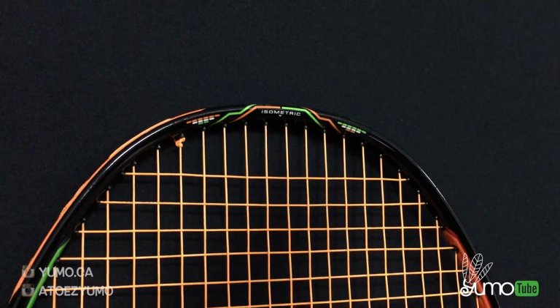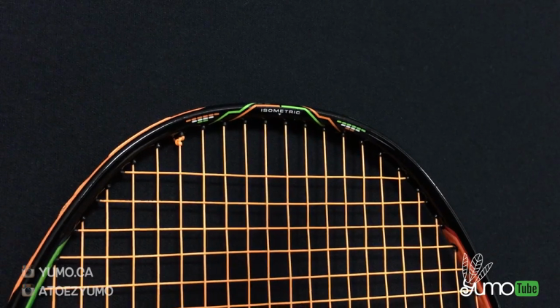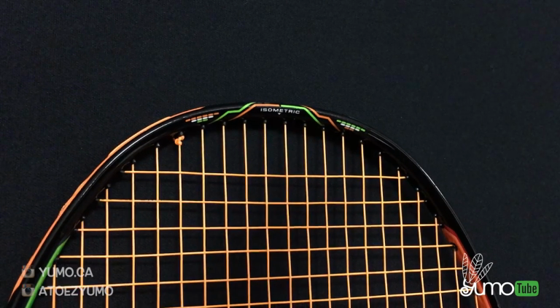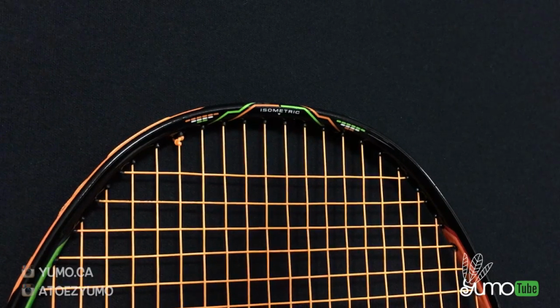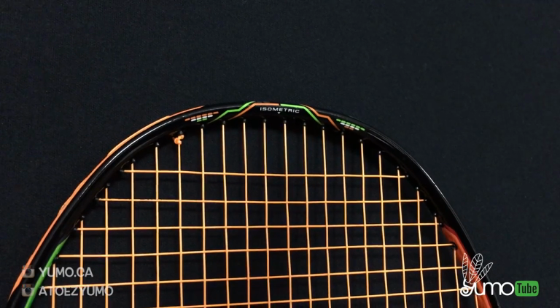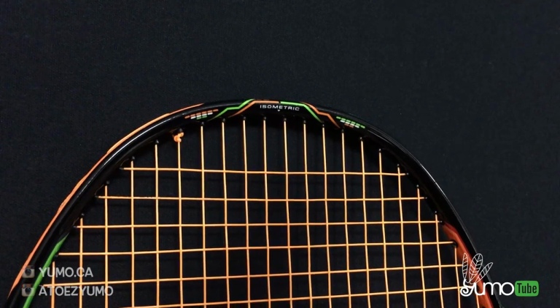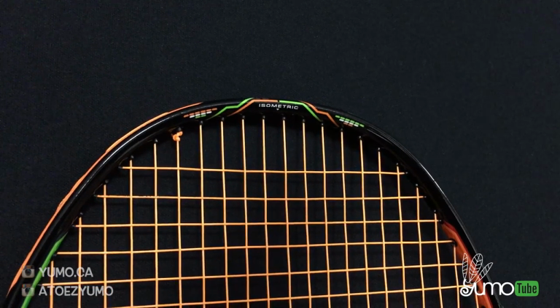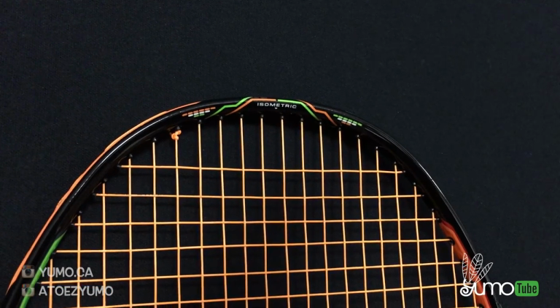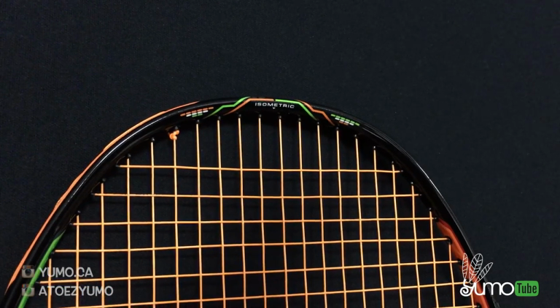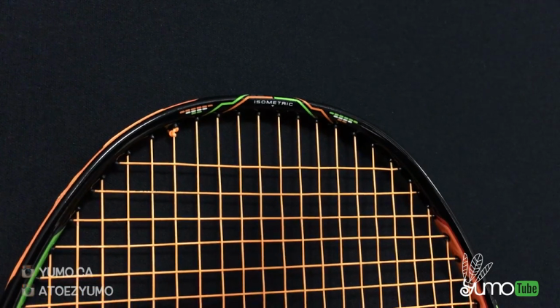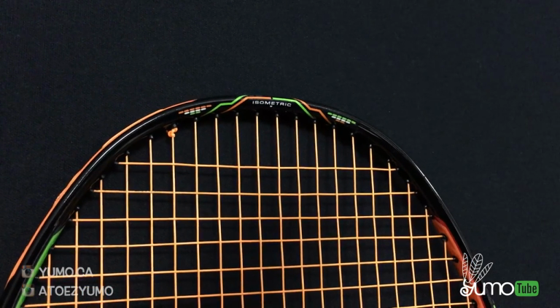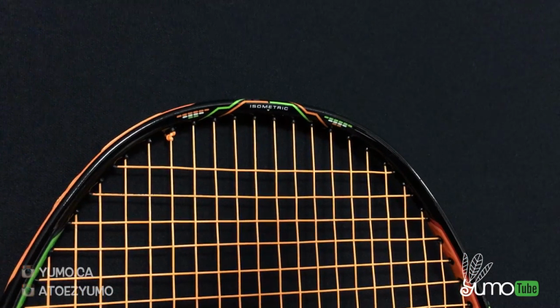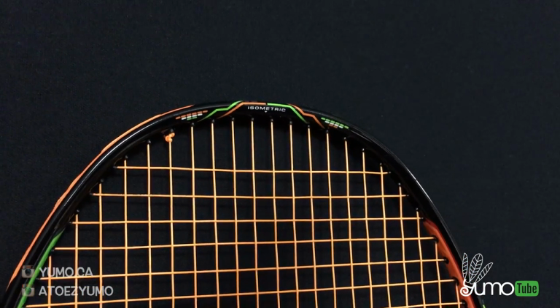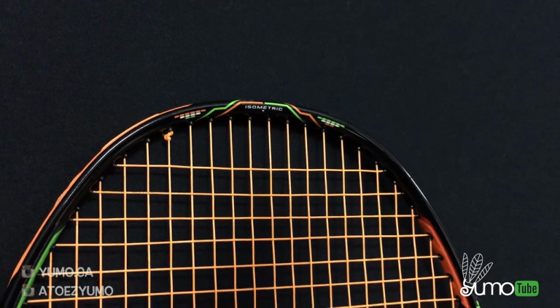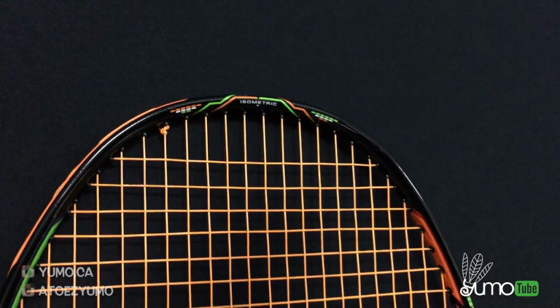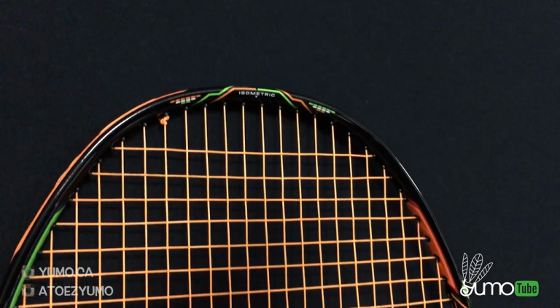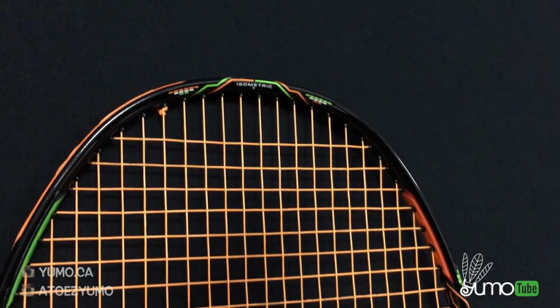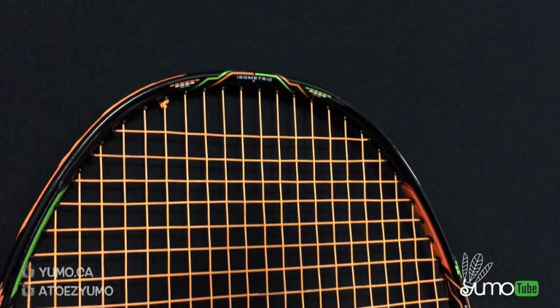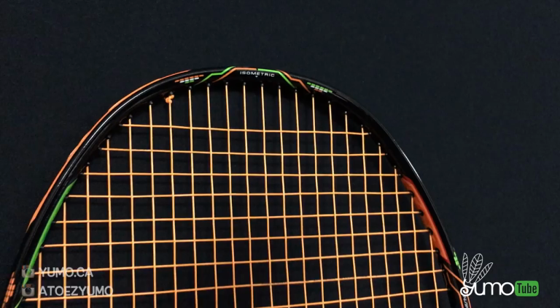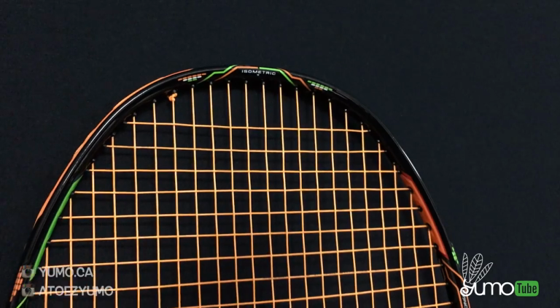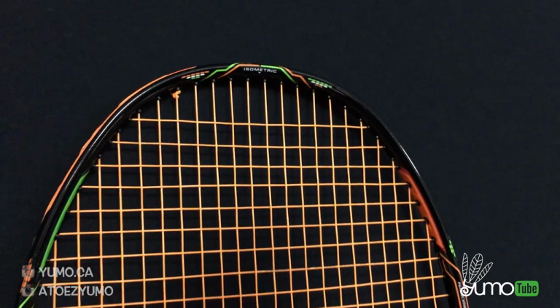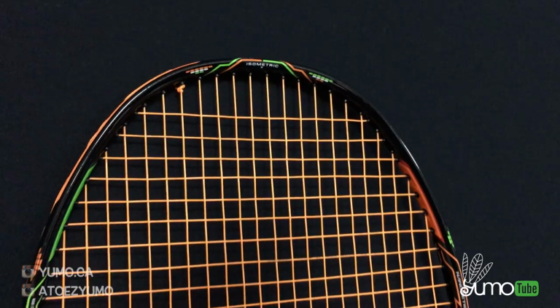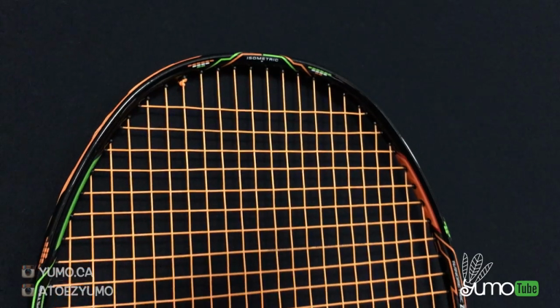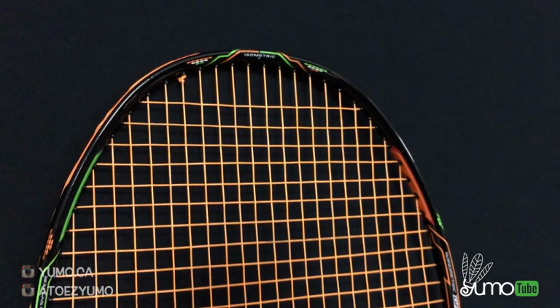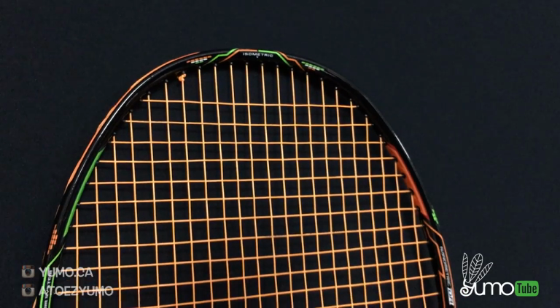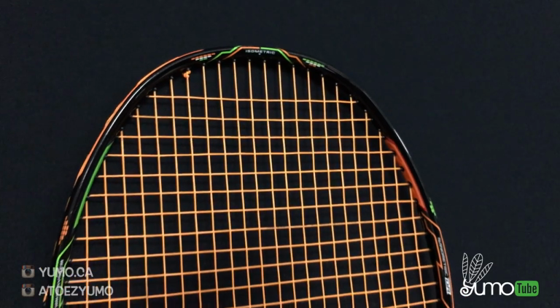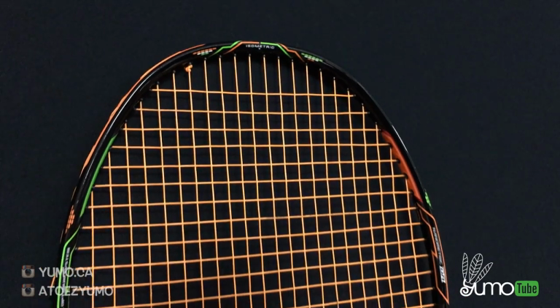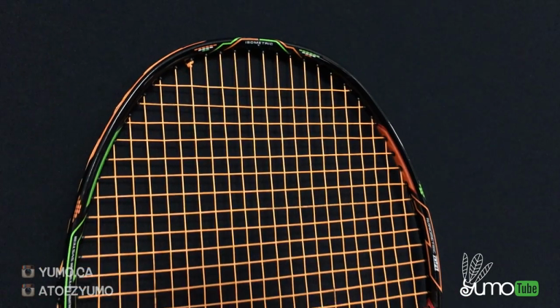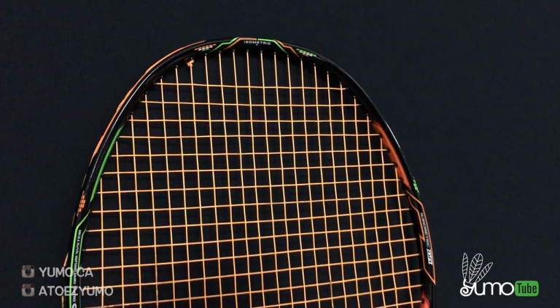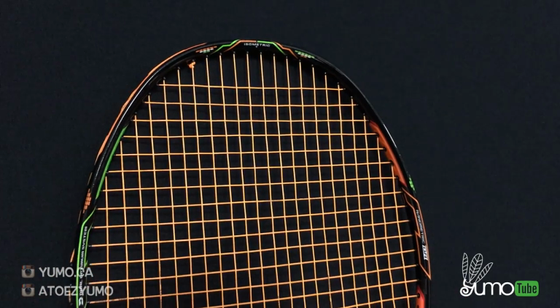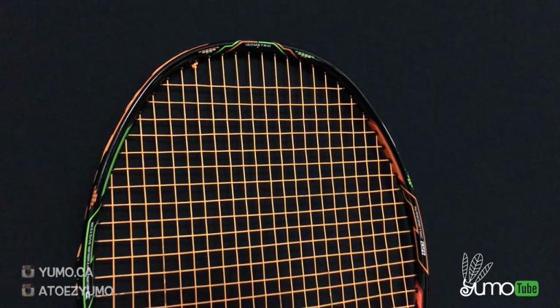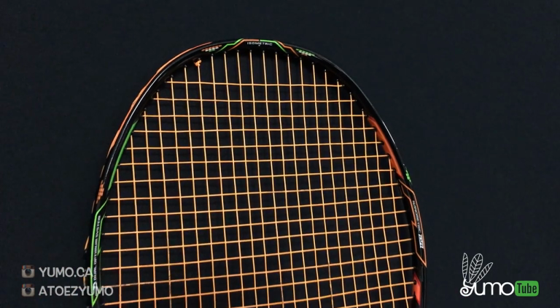This racket has an isometric head shape, so there is an expanded sweet spot in all directions.